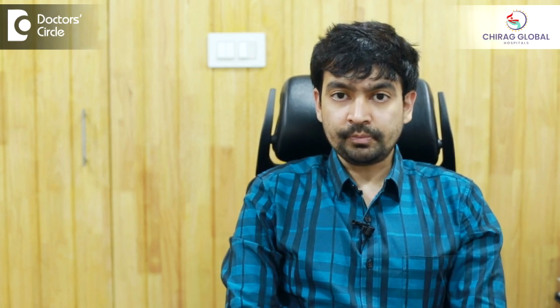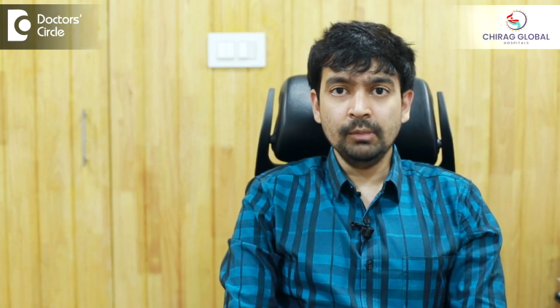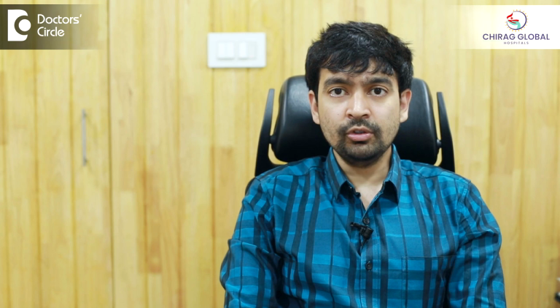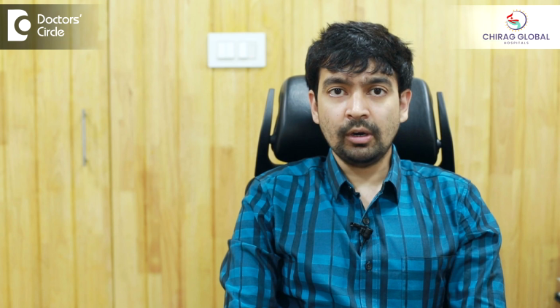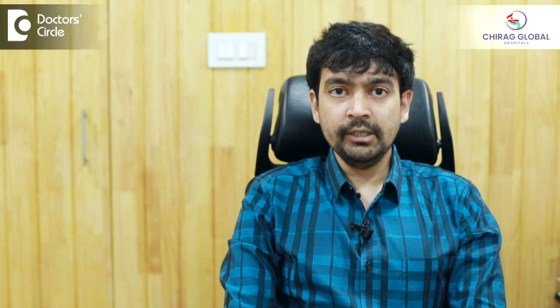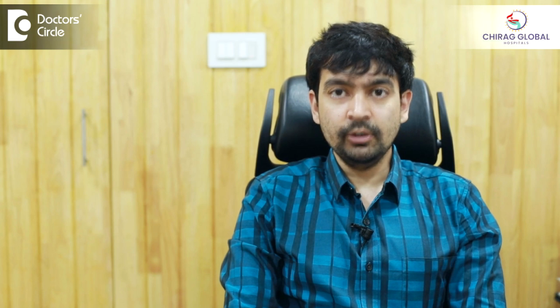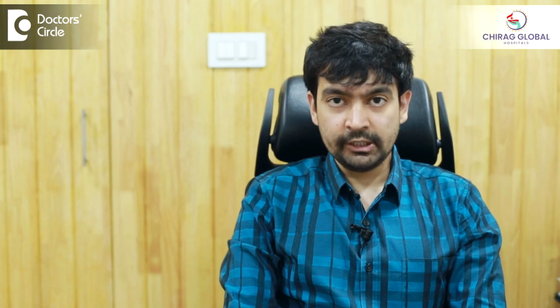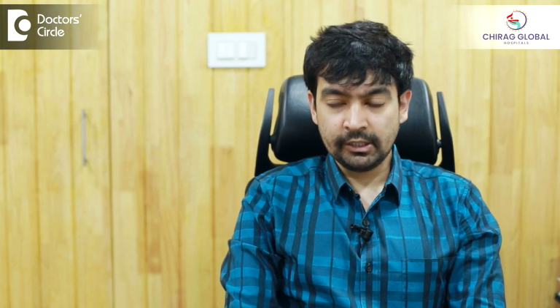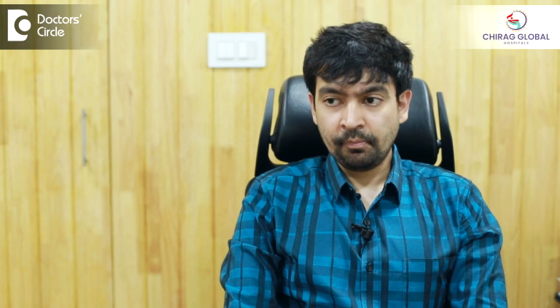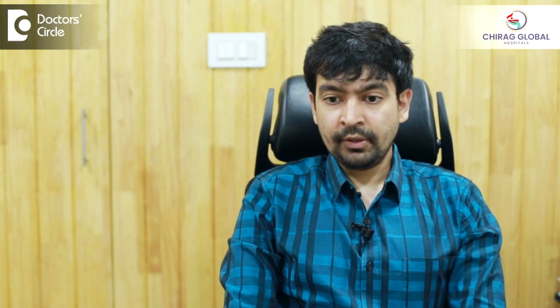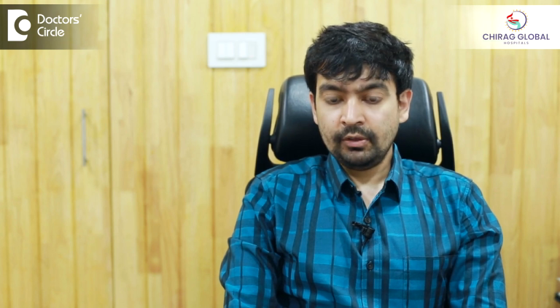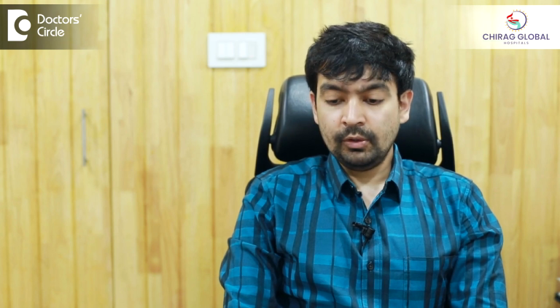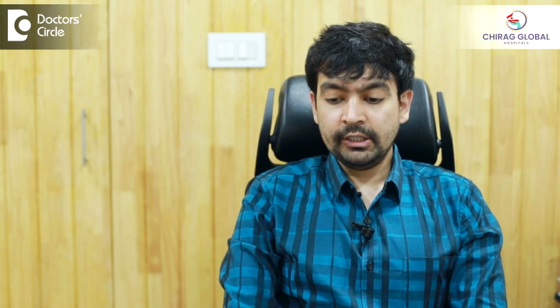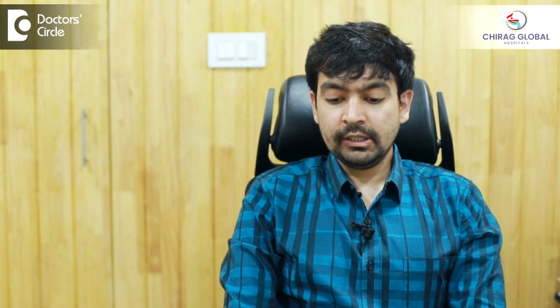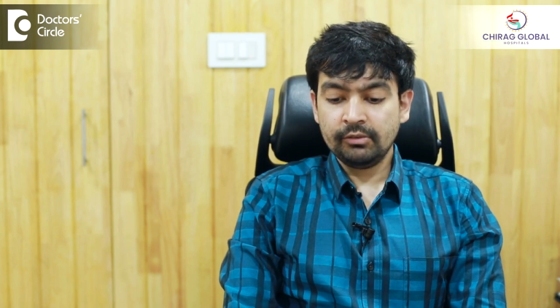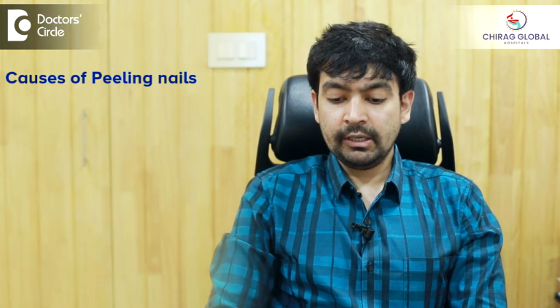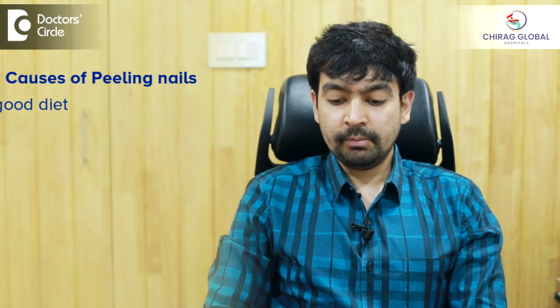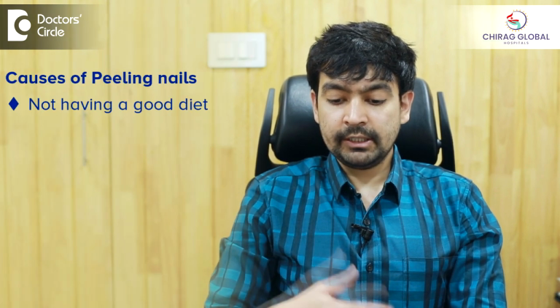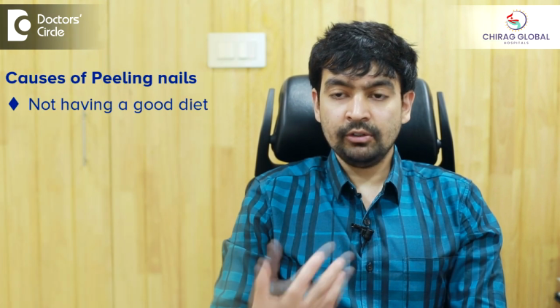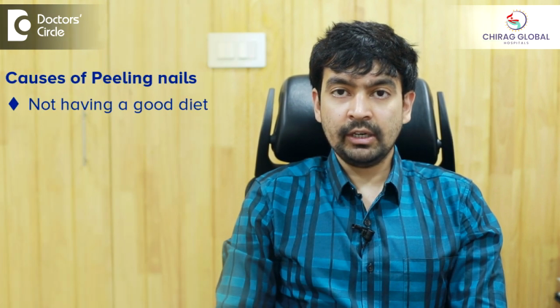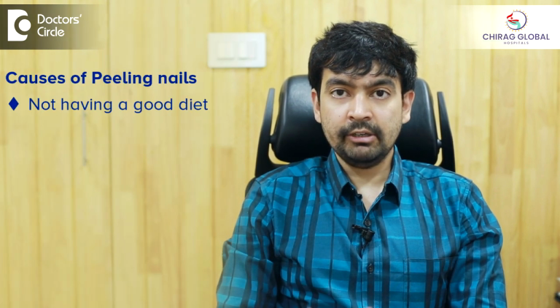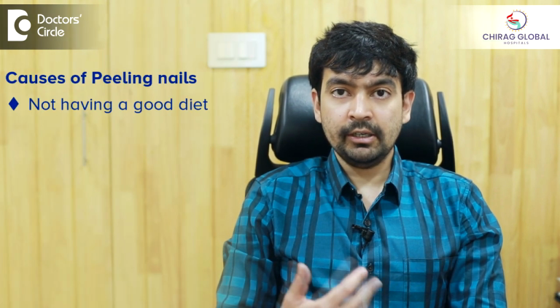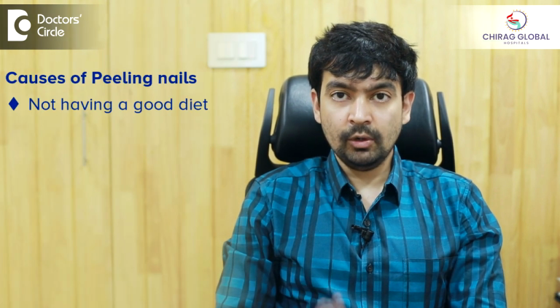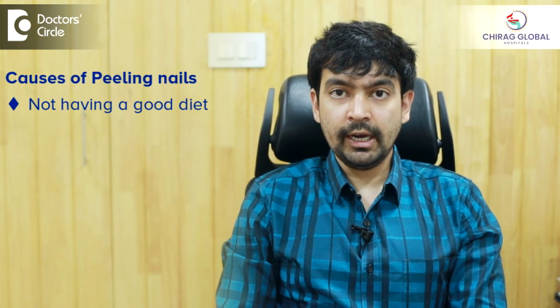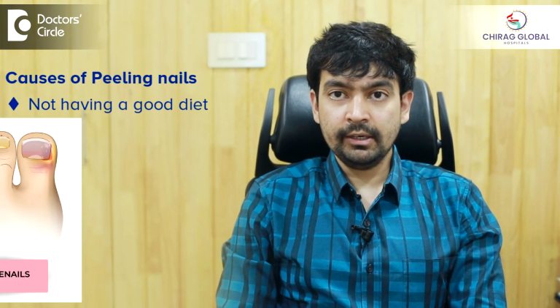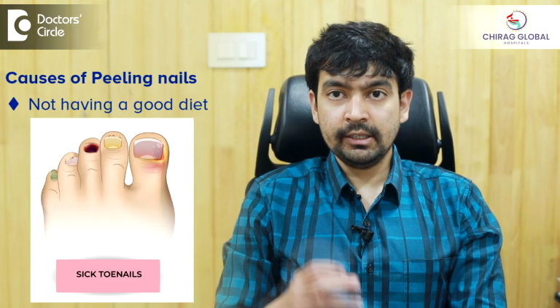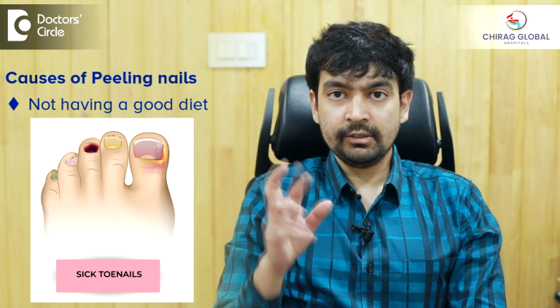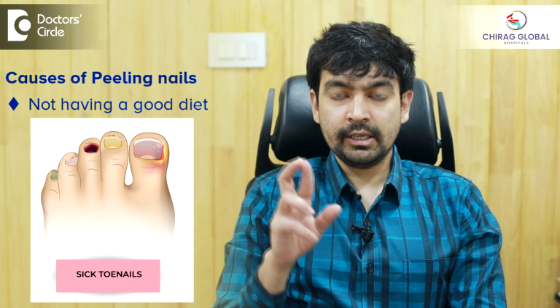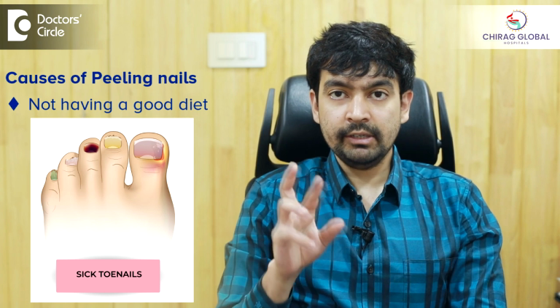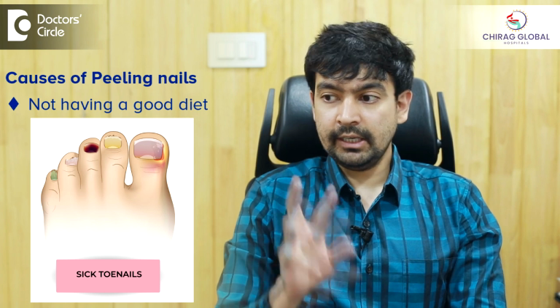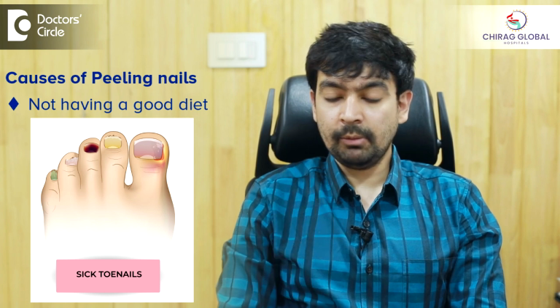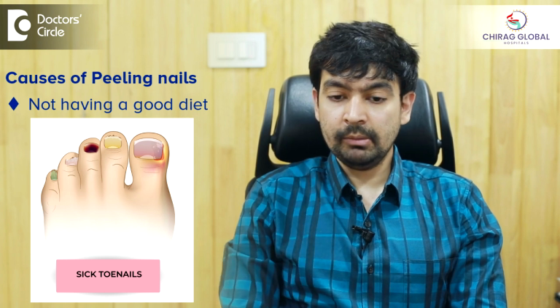The most common cause is nutritional. When a patient is not having a good diet, they start having nail problems.